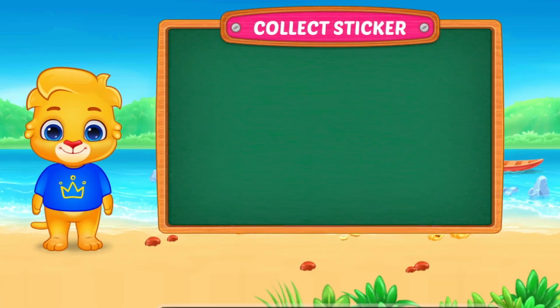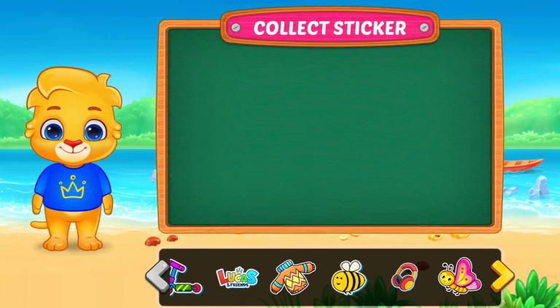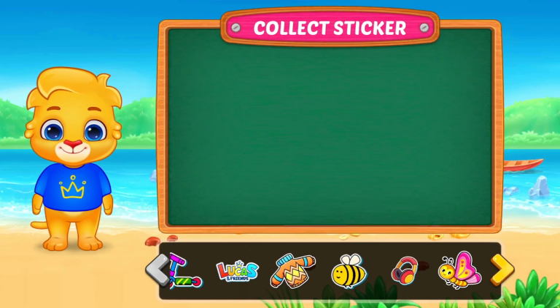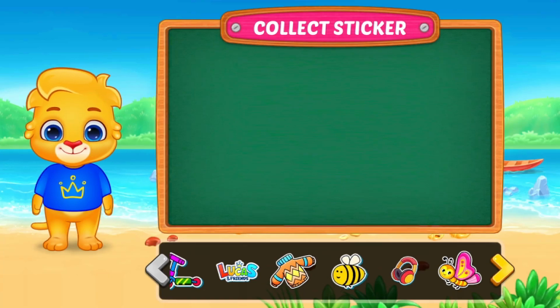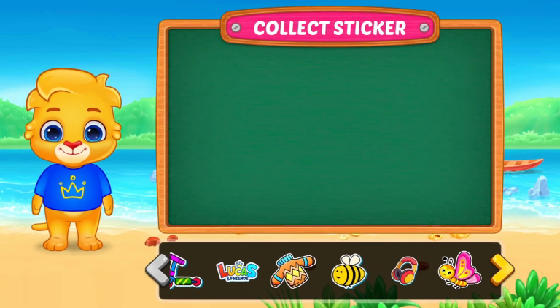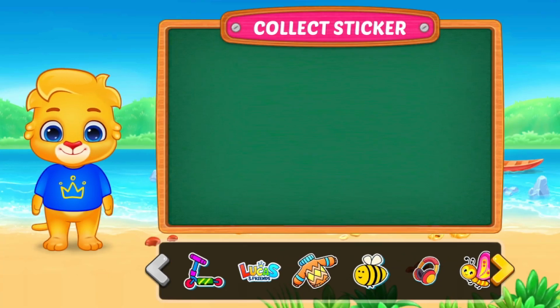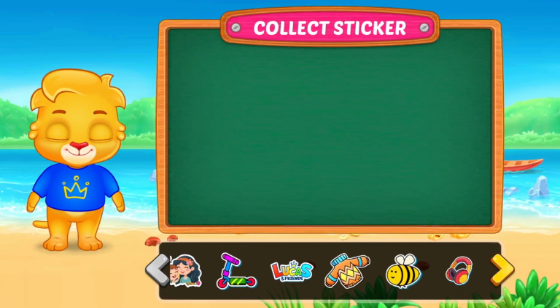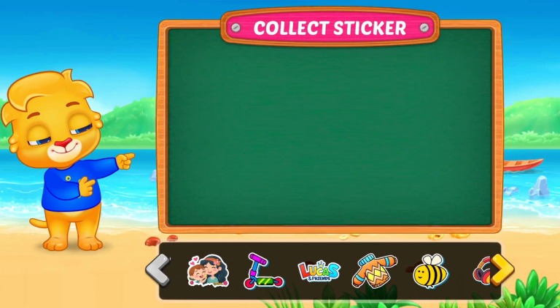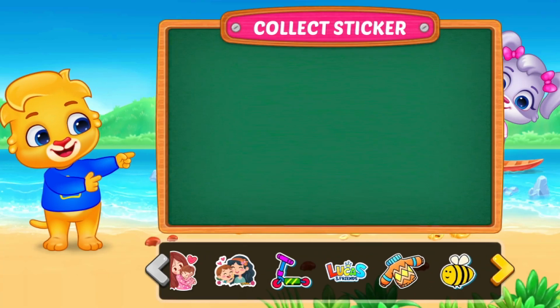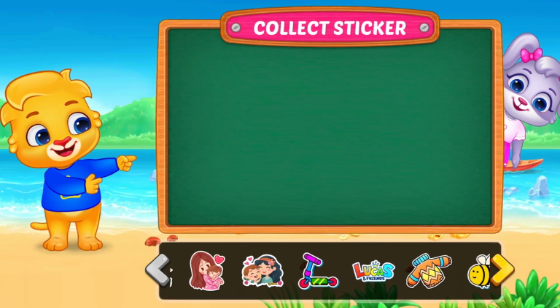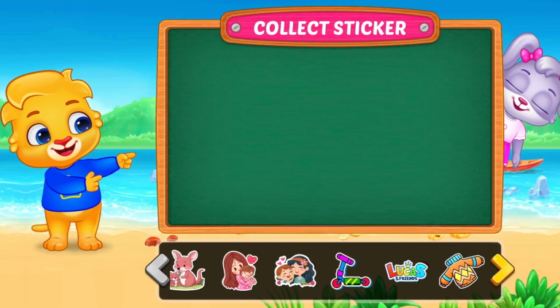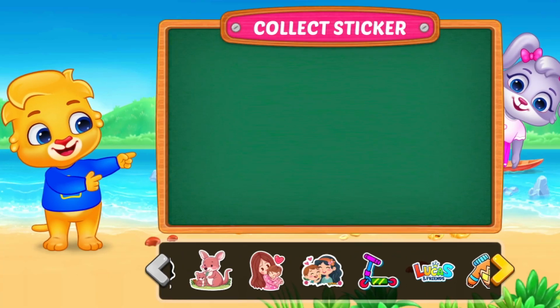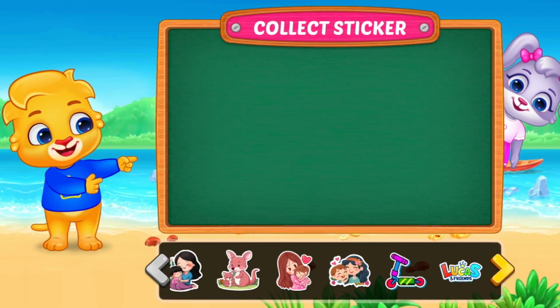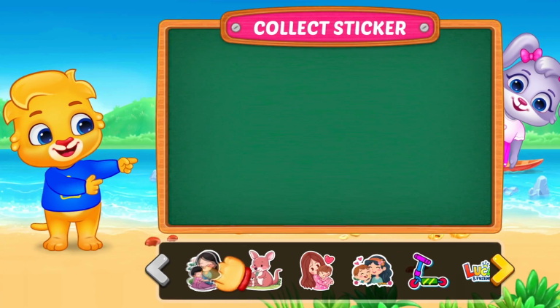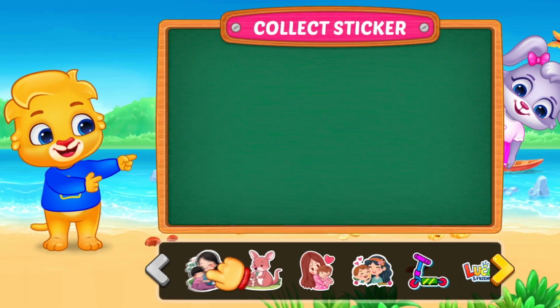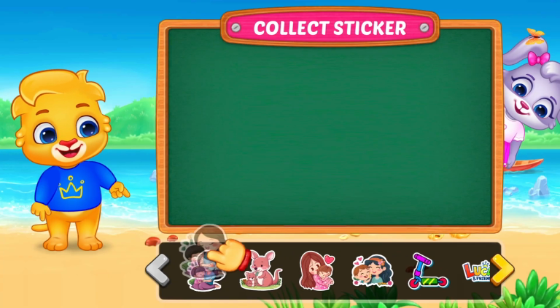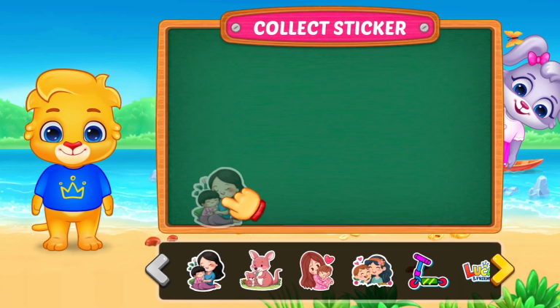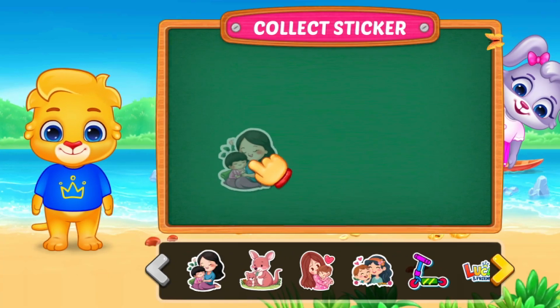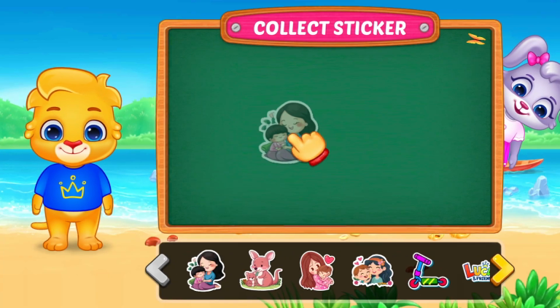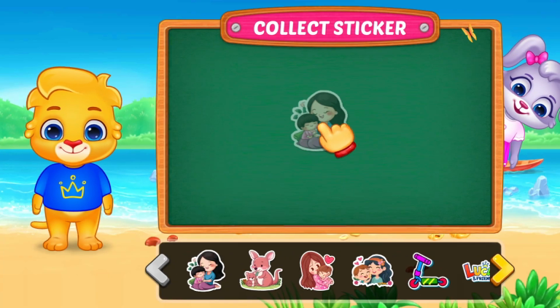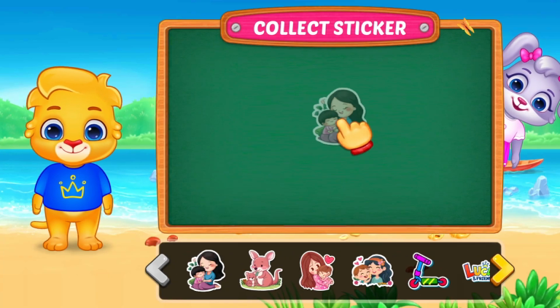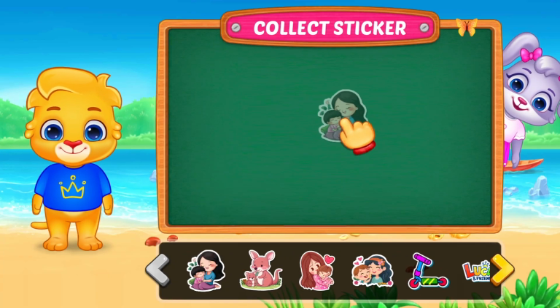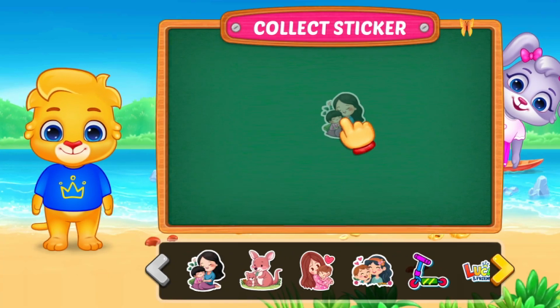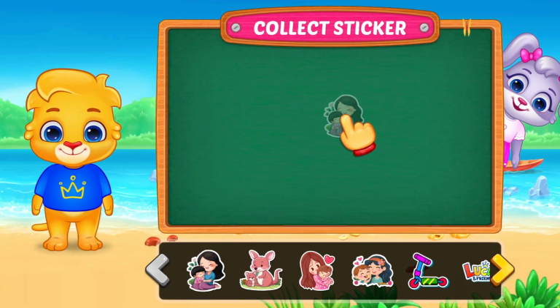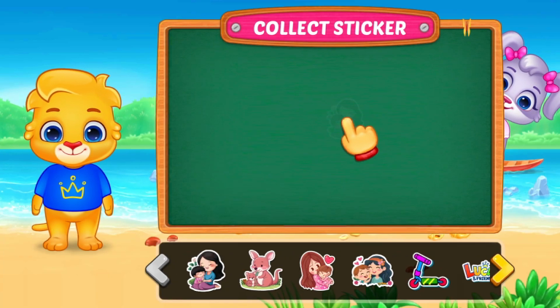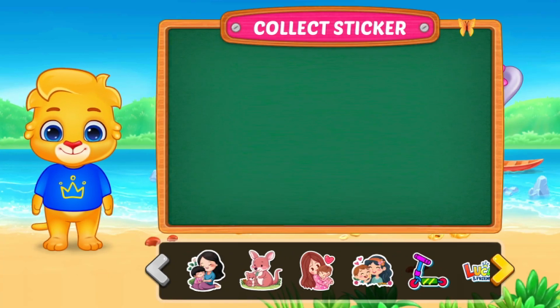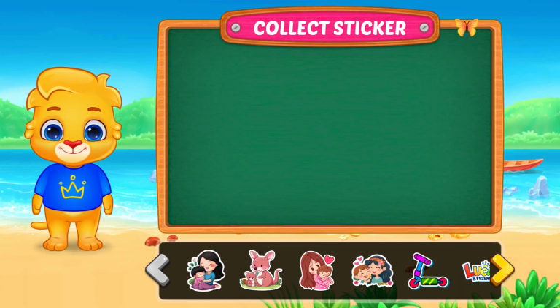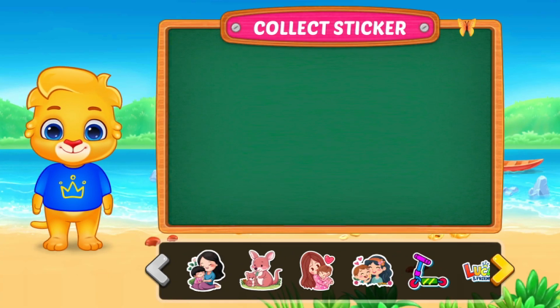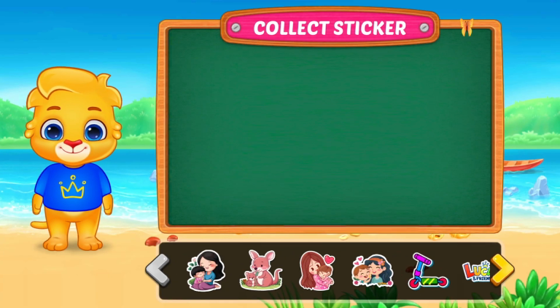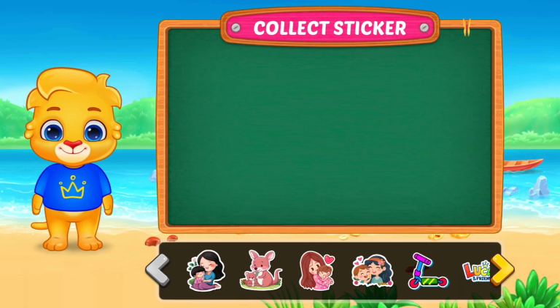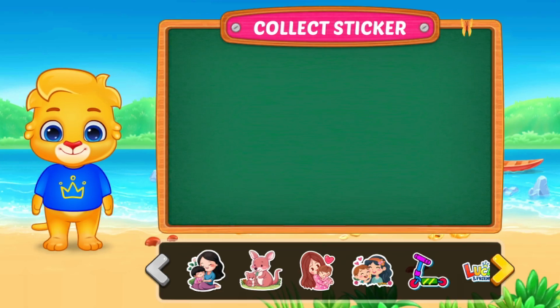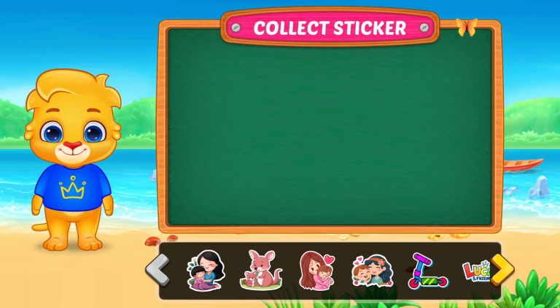Time for a fun break. Which sticker is your favorite? I like the scooter. Zoom!